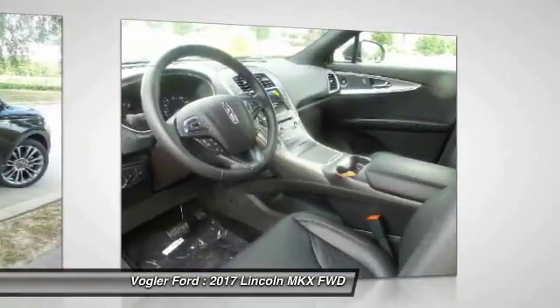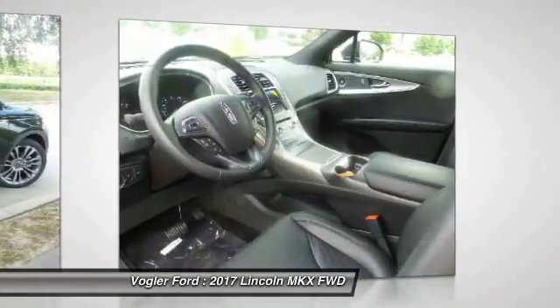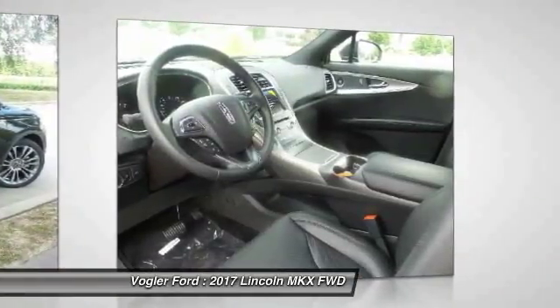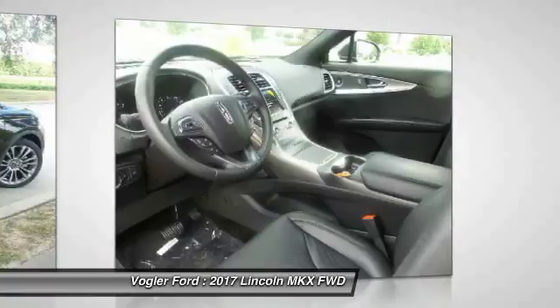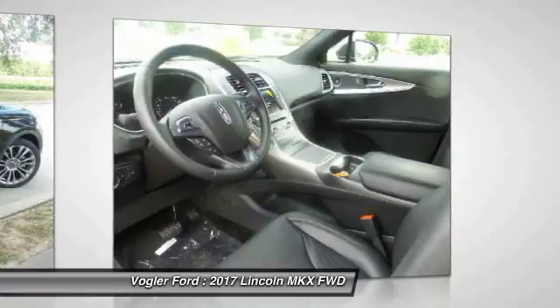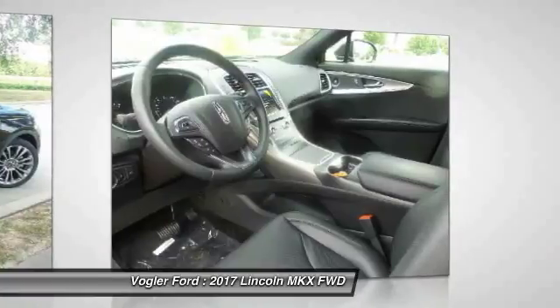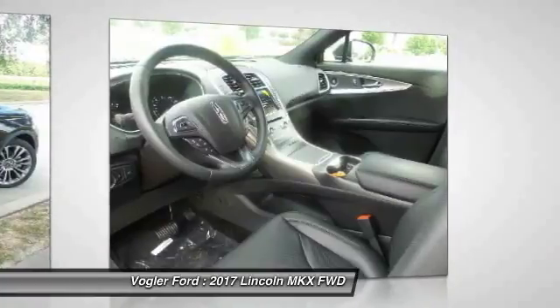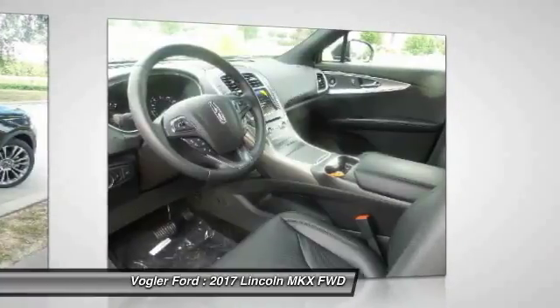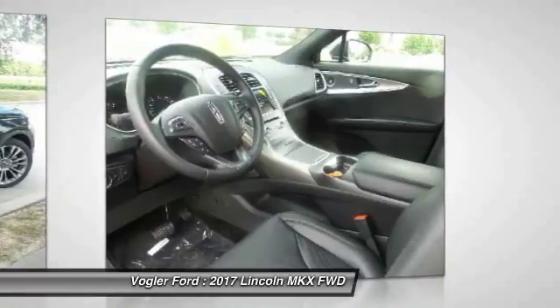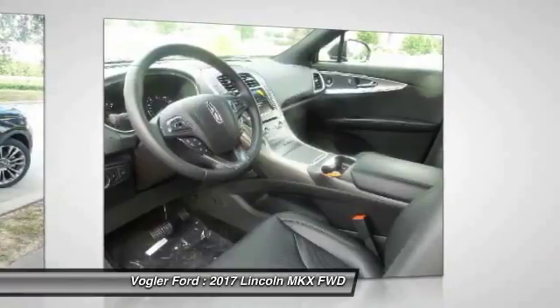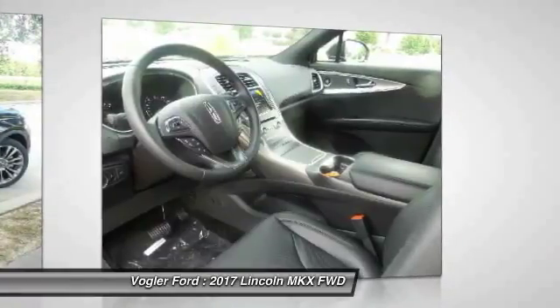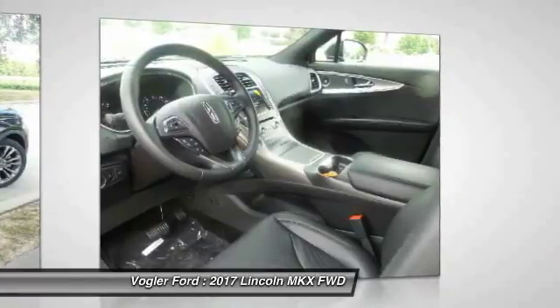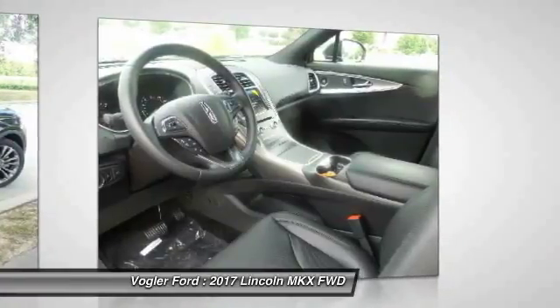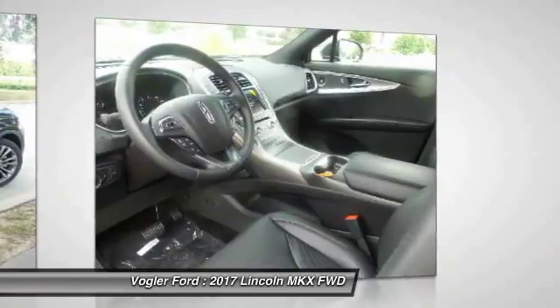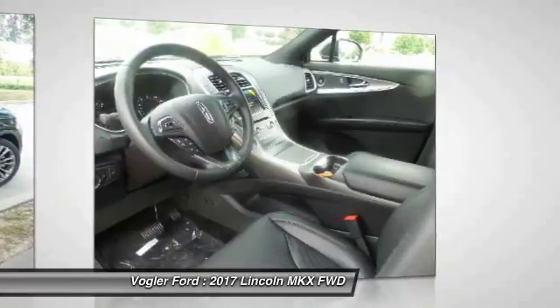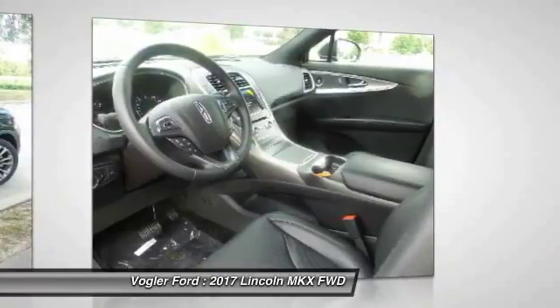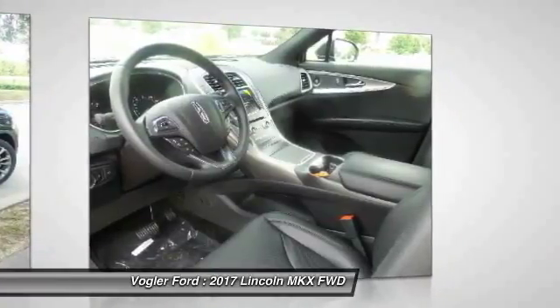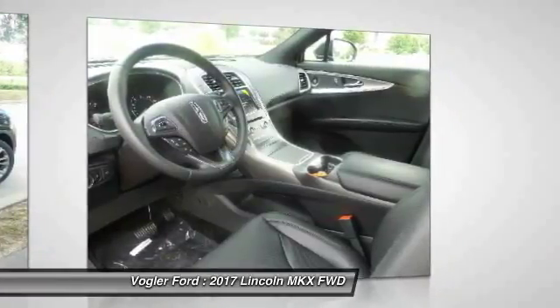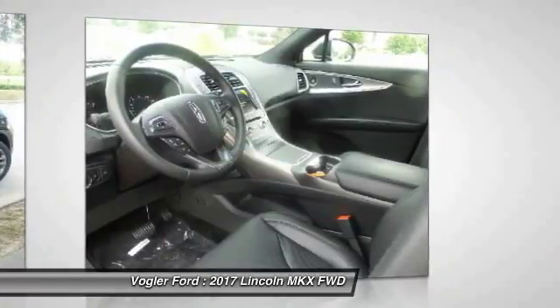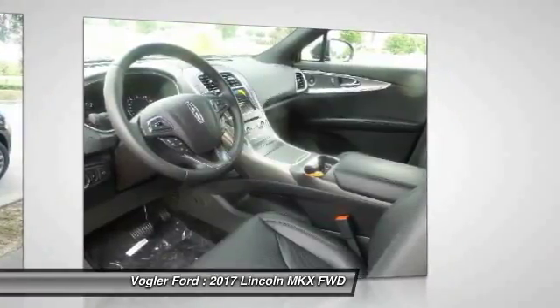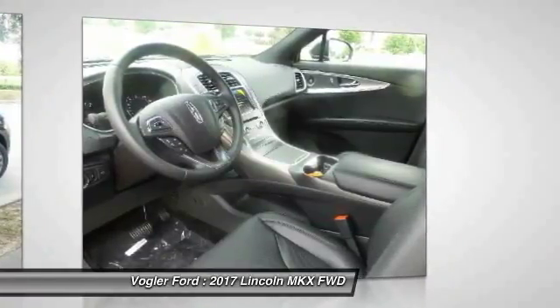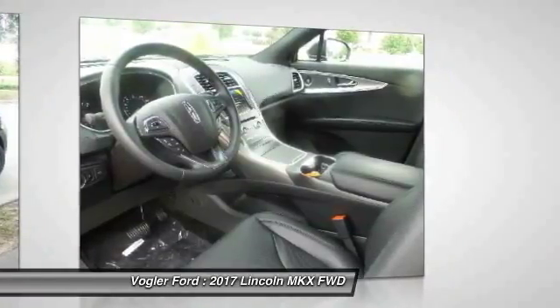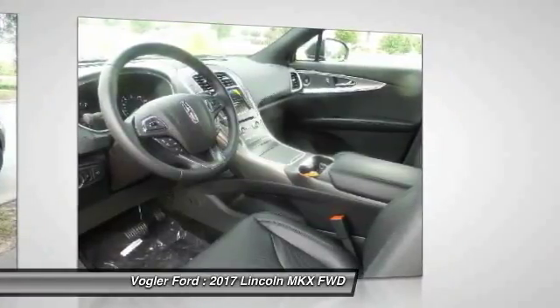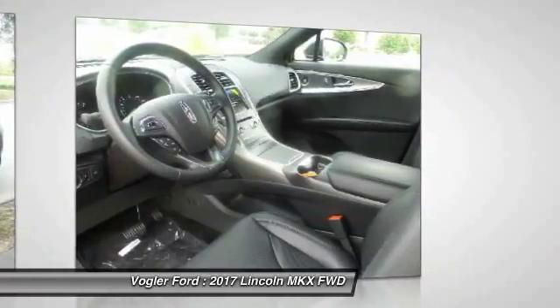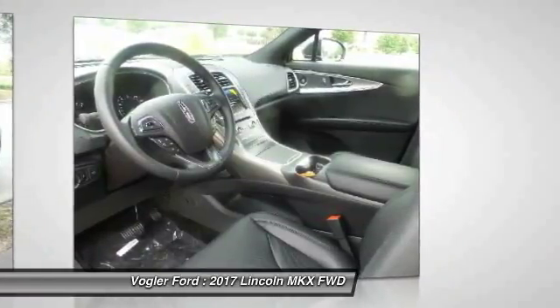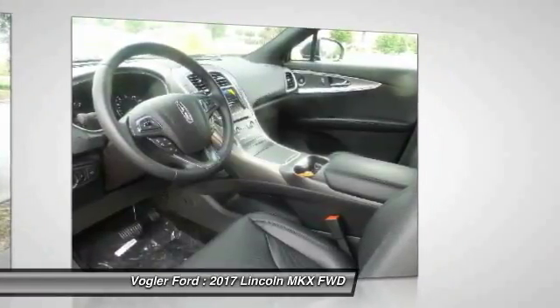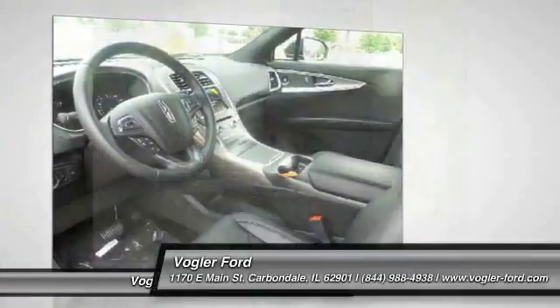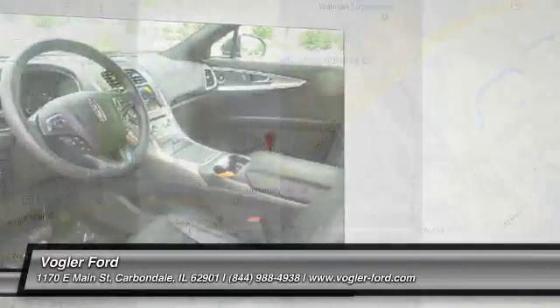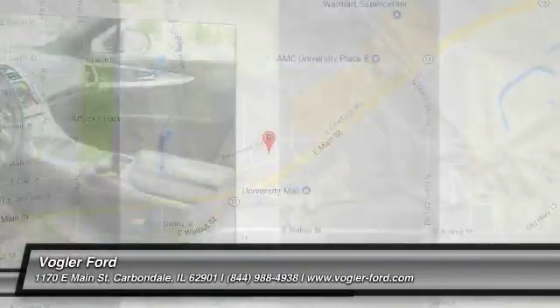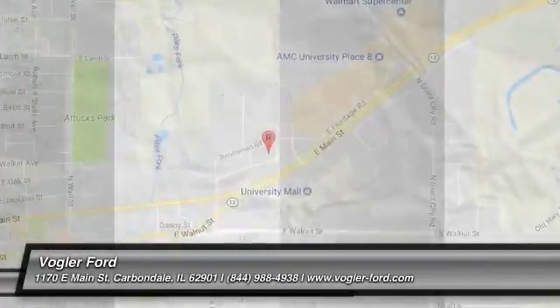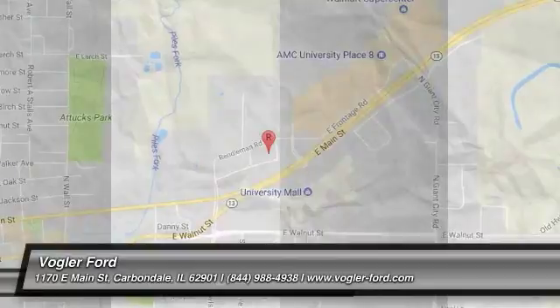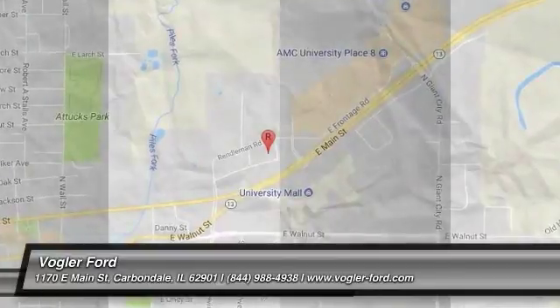Come visit us at 1170 East Main Street in Carbondale, Illinois, and take it for a test drive today.